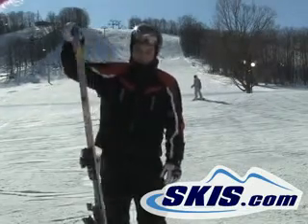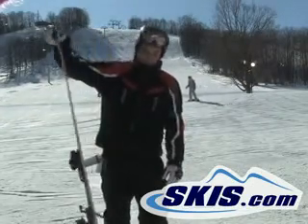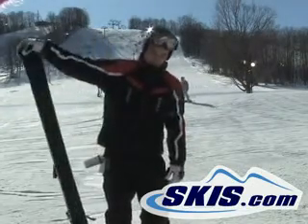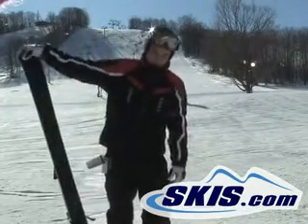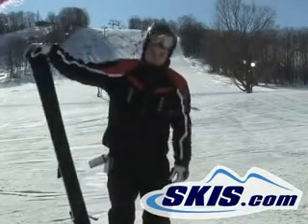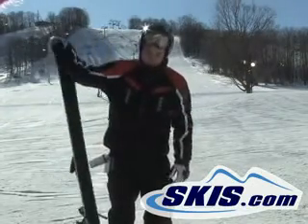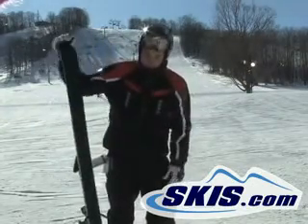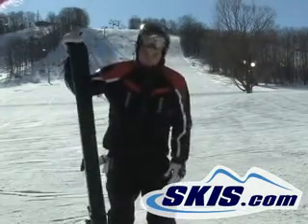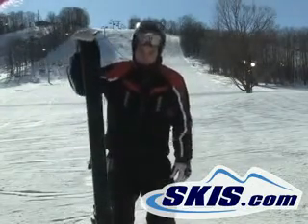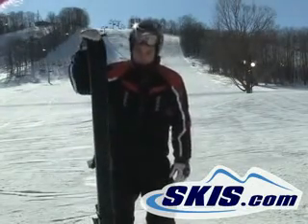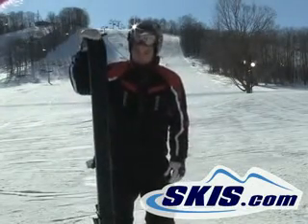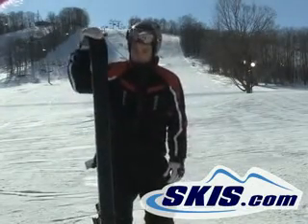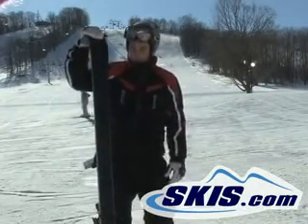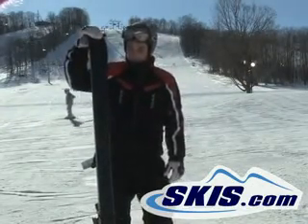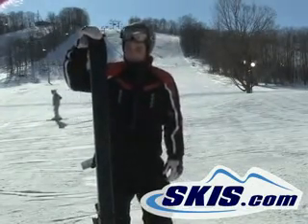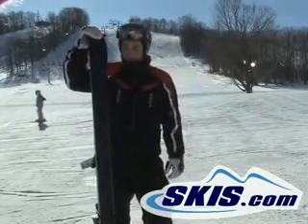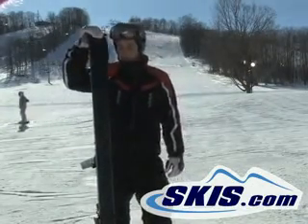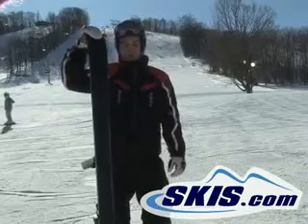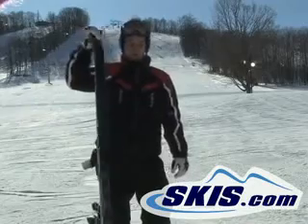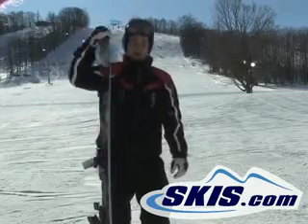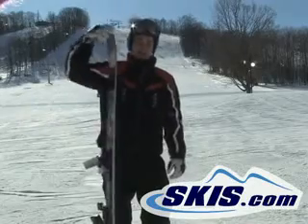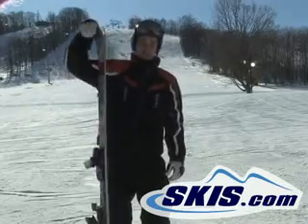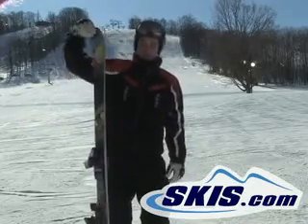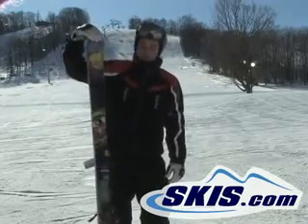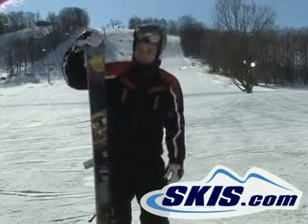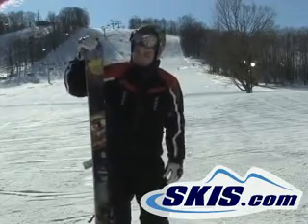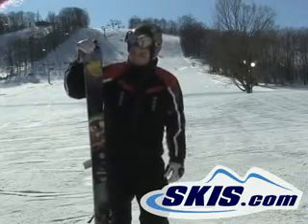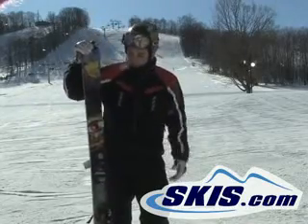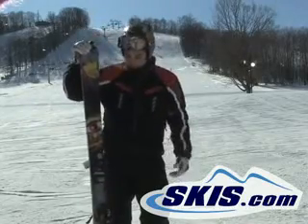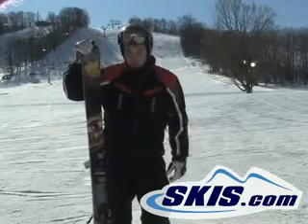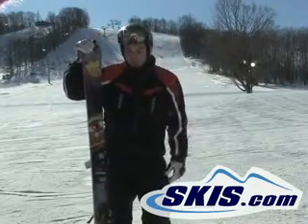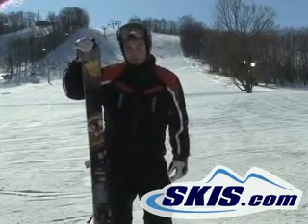Still a super fun ski. Definitely, I was looking to buy this one for myself, not including just how good it looks.